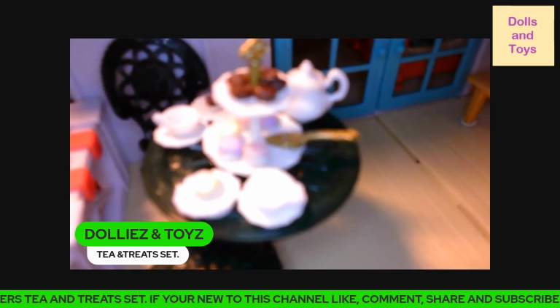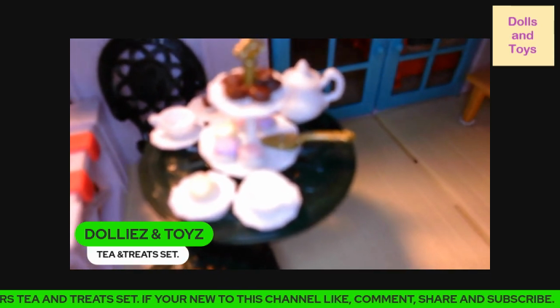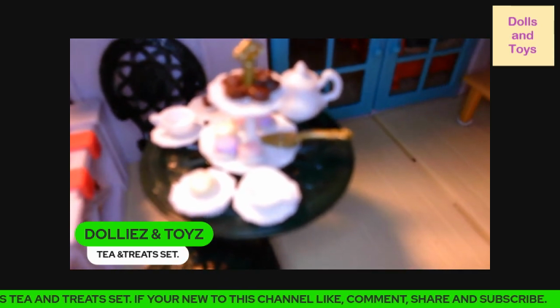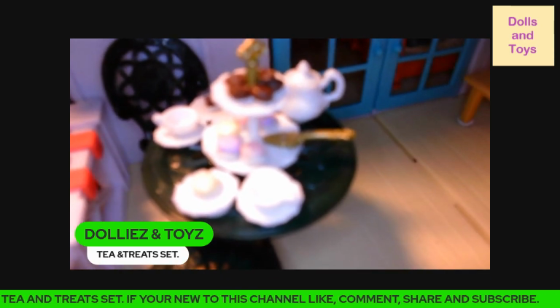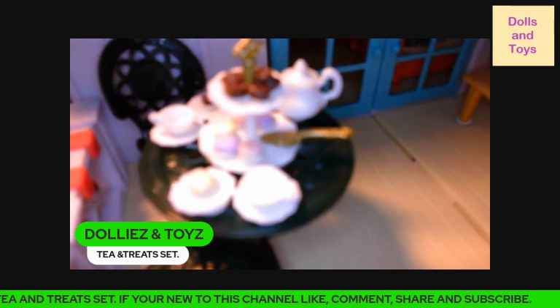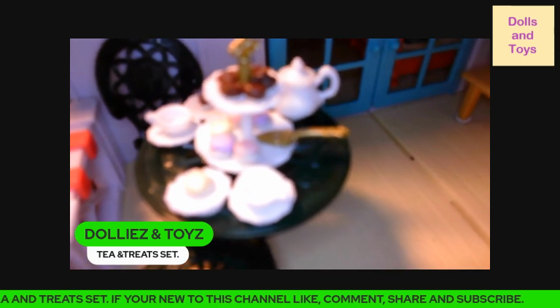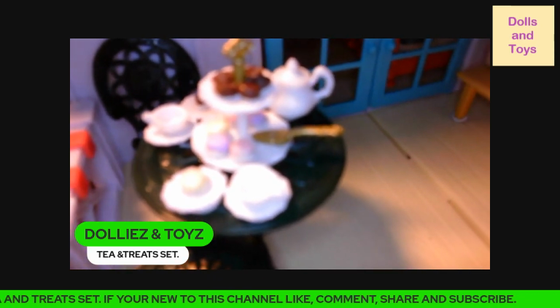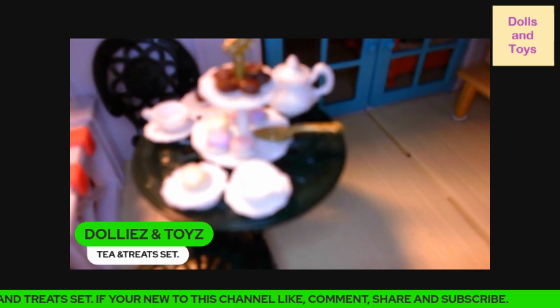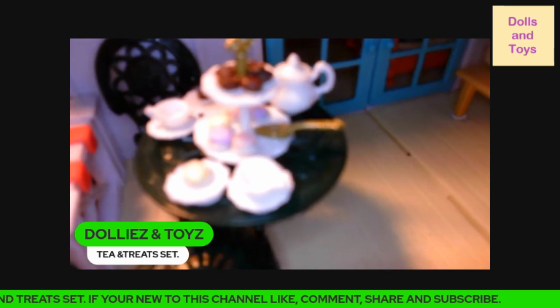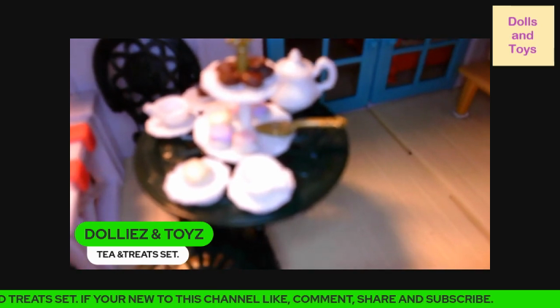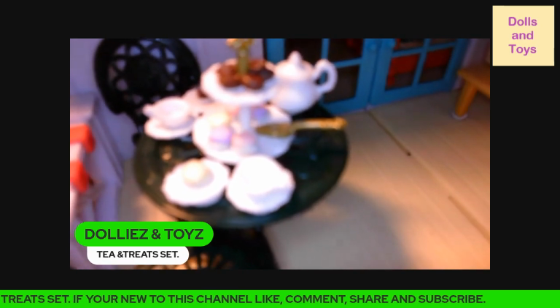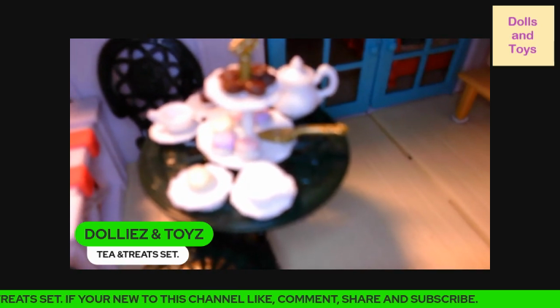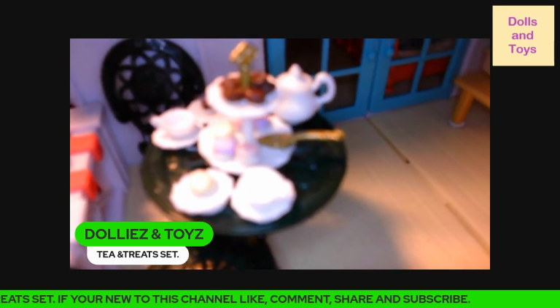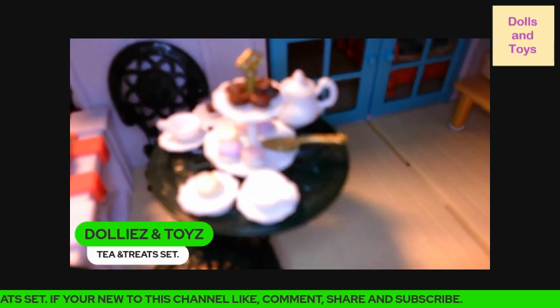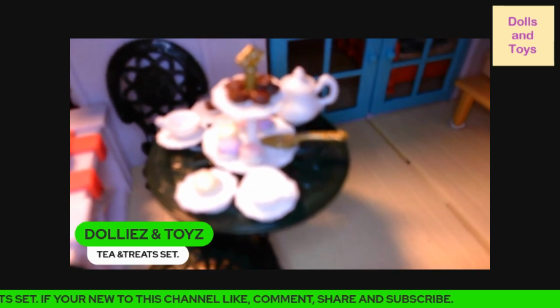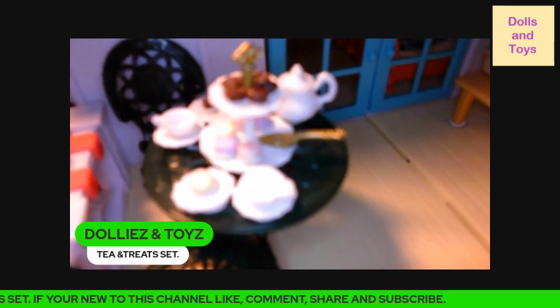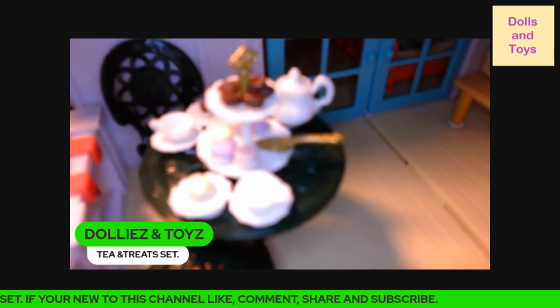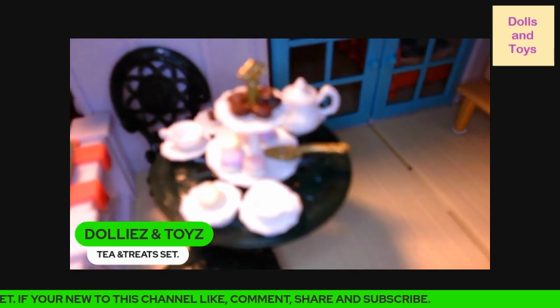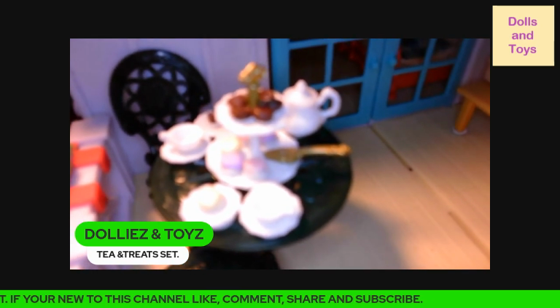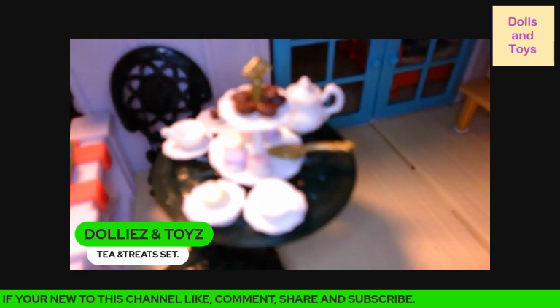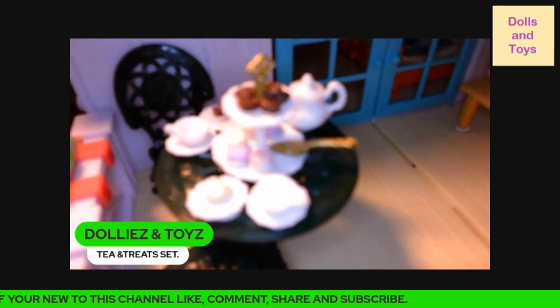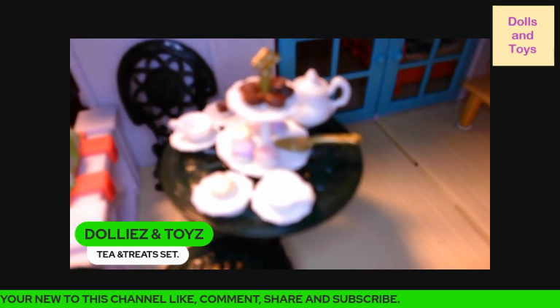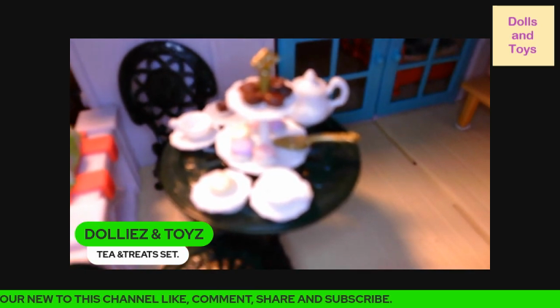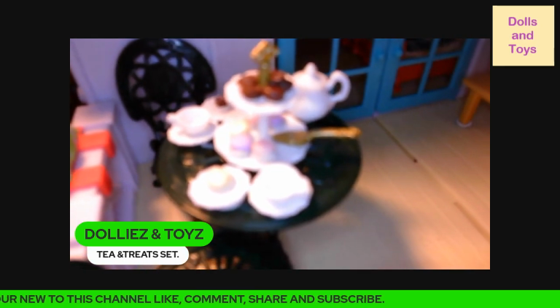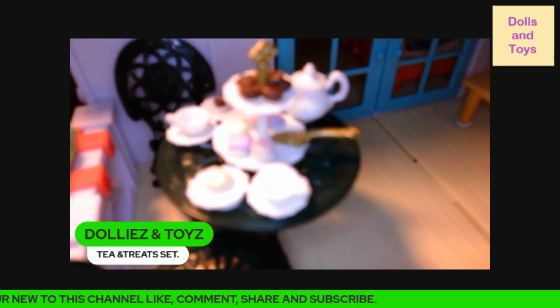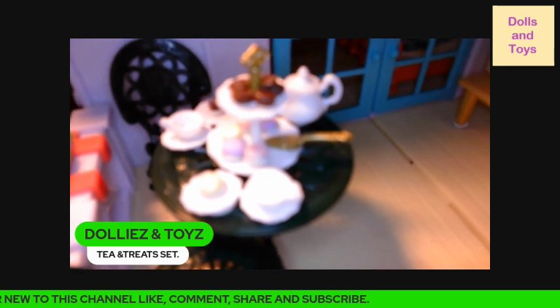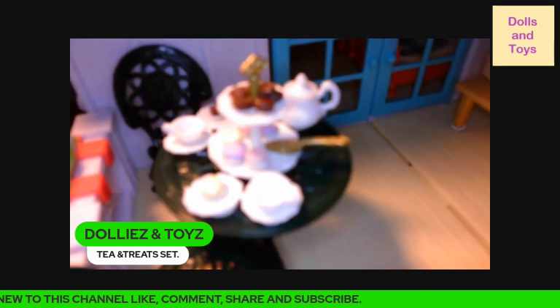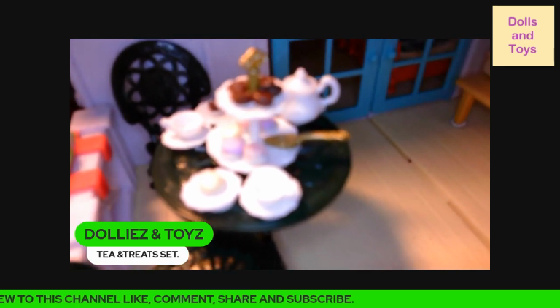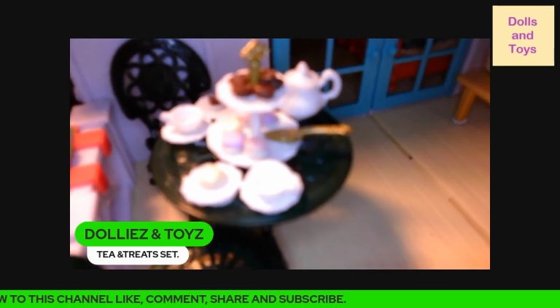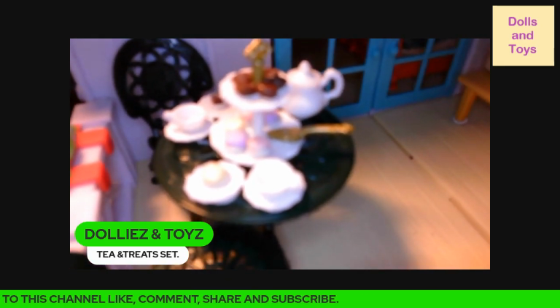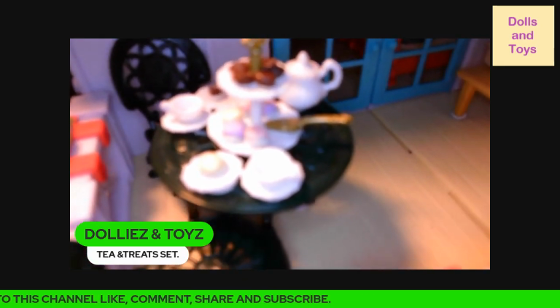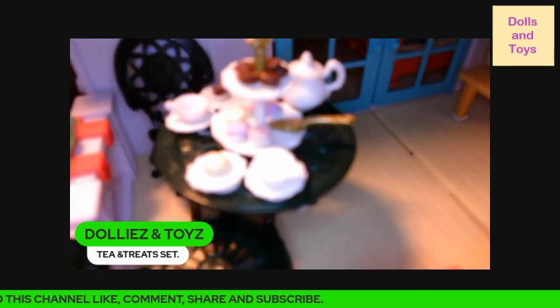The treat sauce also comes in three pieces.